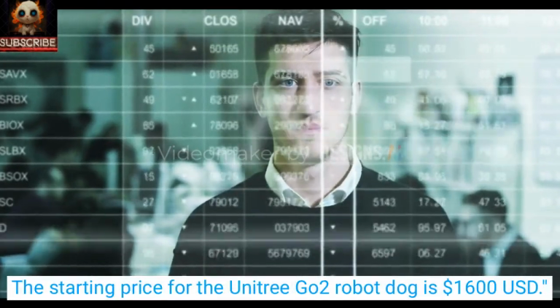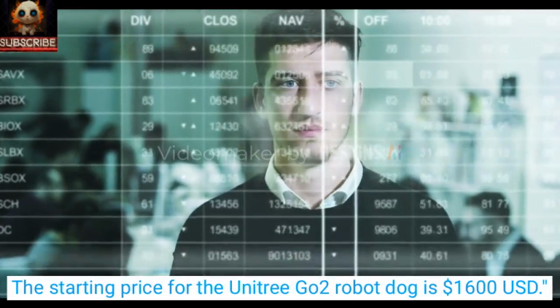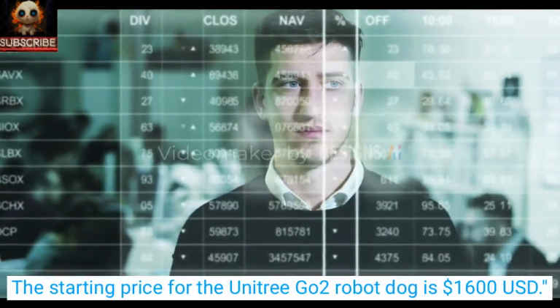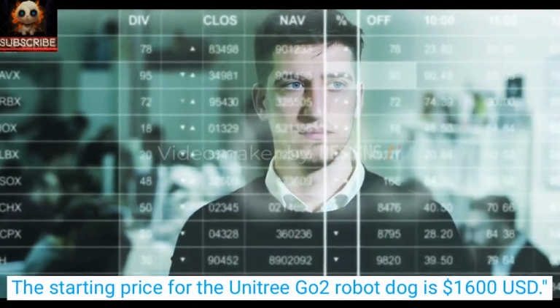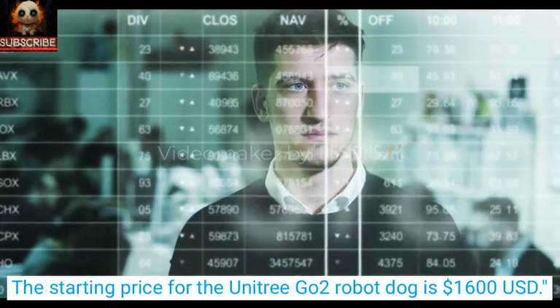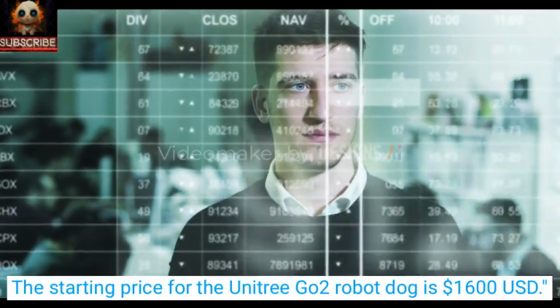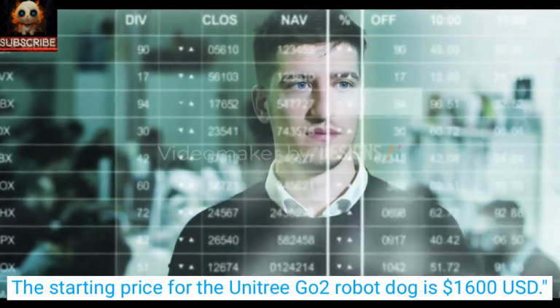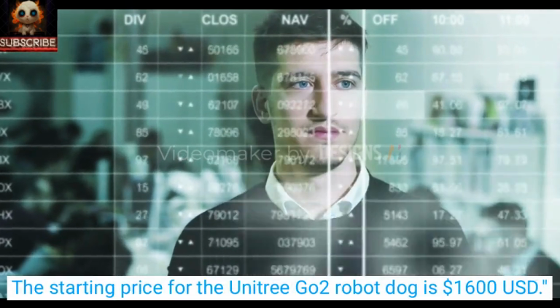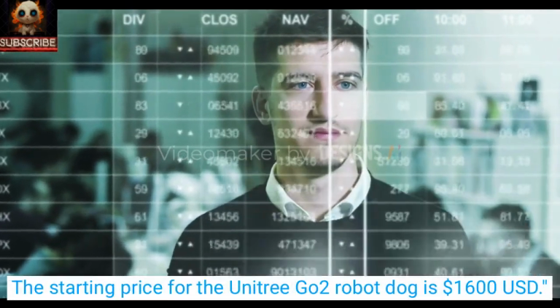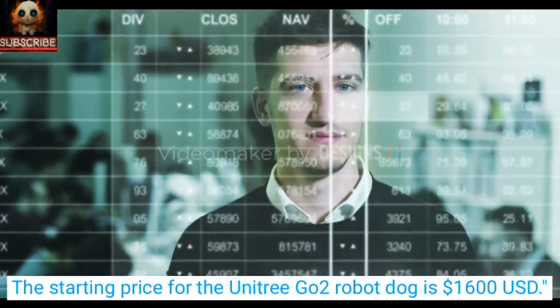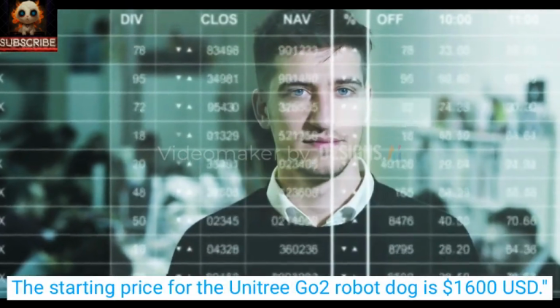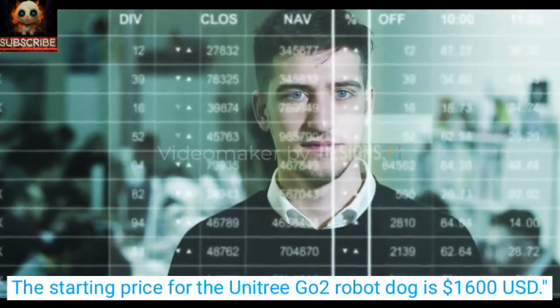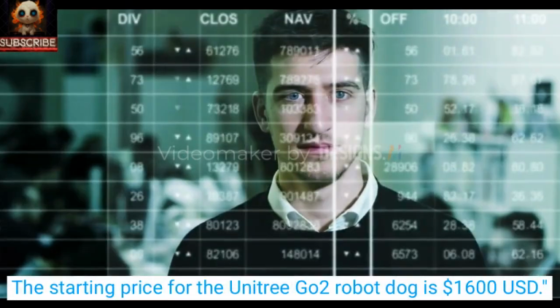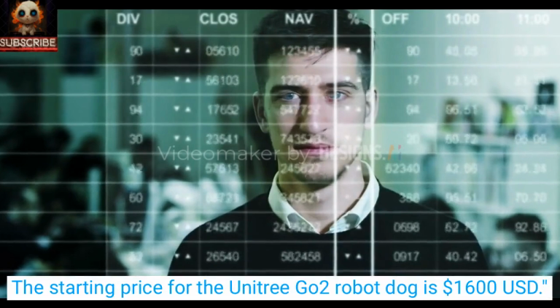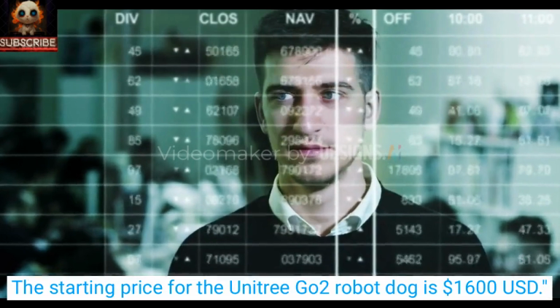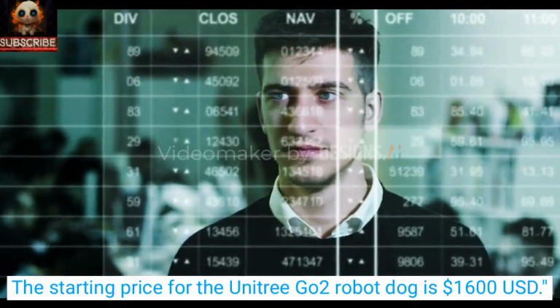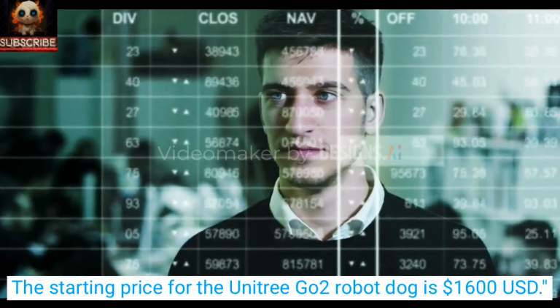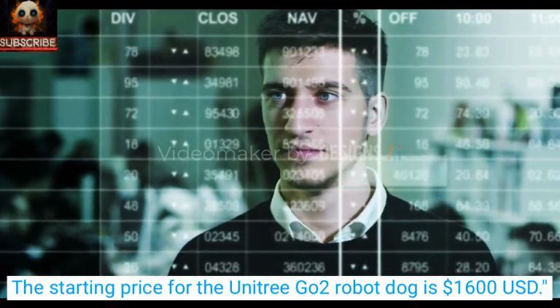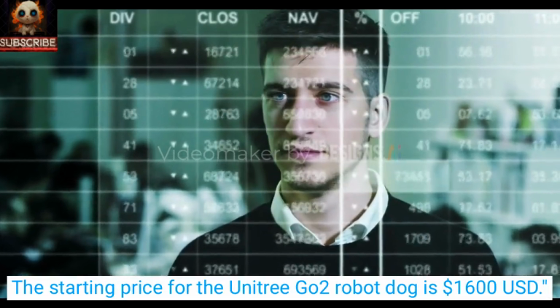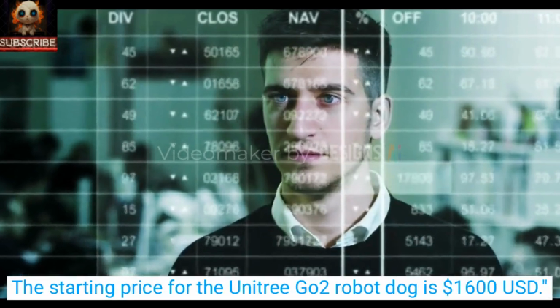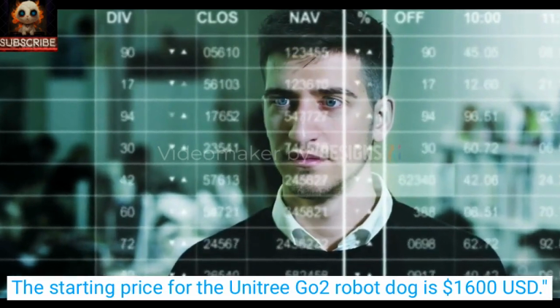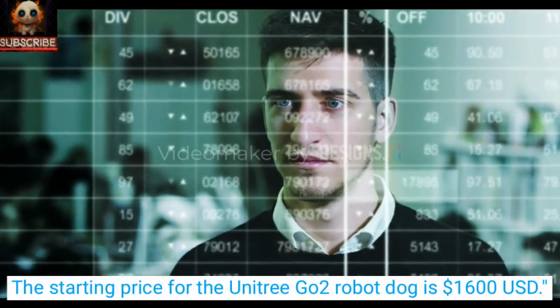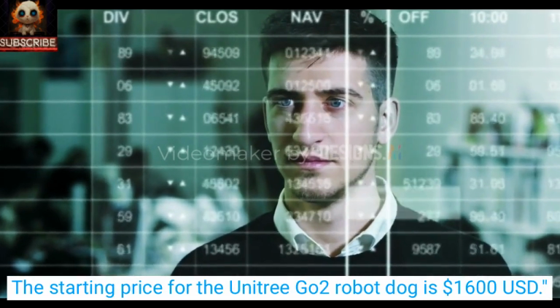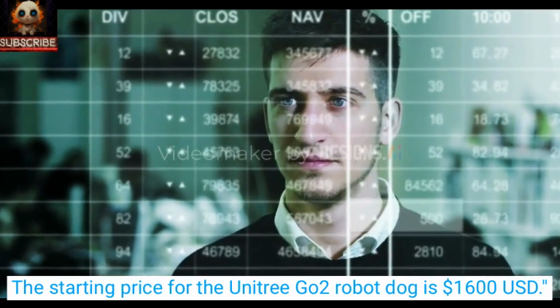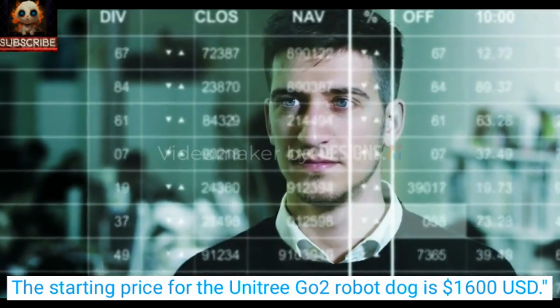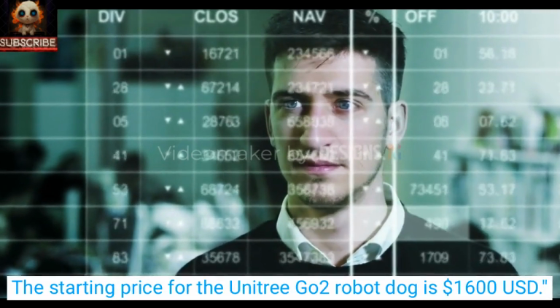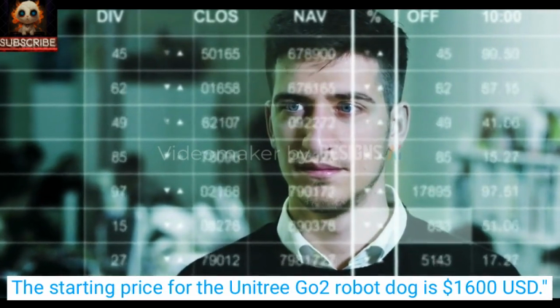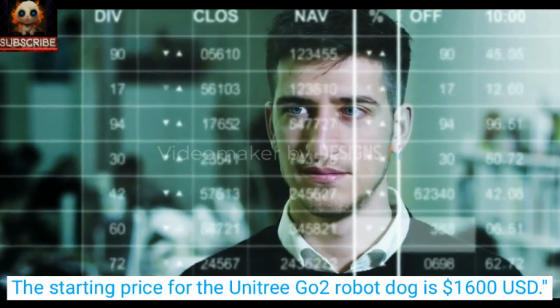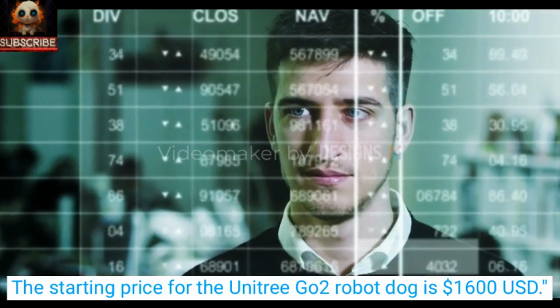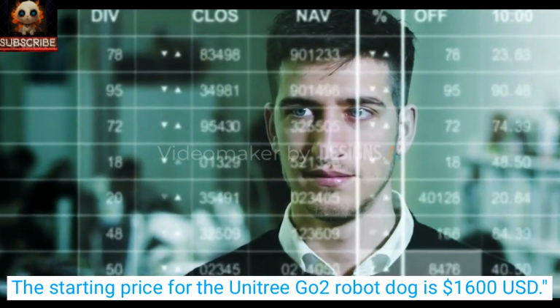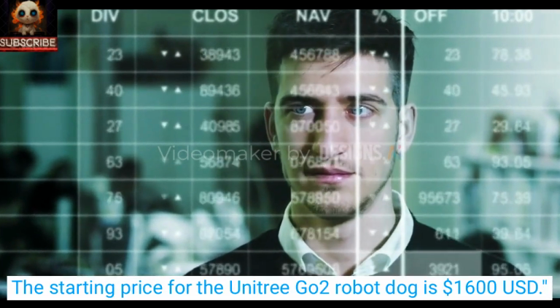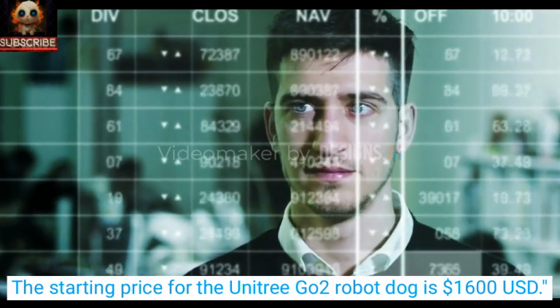The starting price for the Unitree Go-2 robot dog is $1,600 USD.